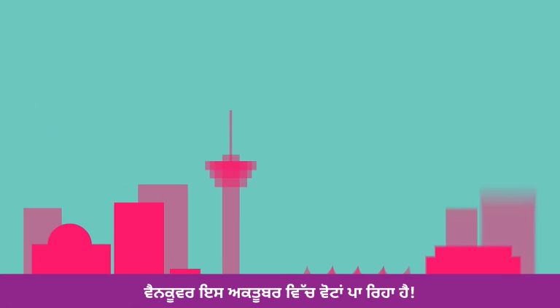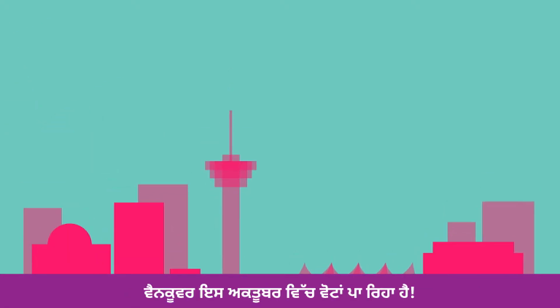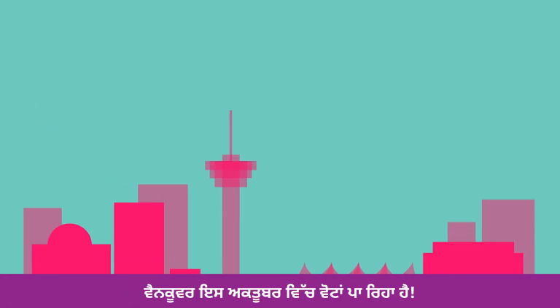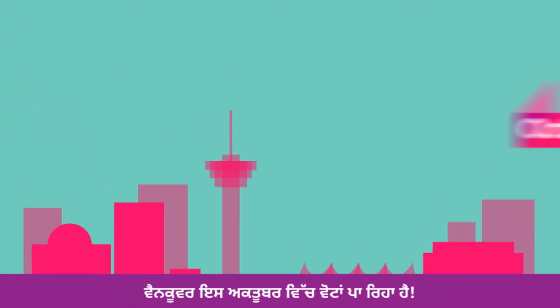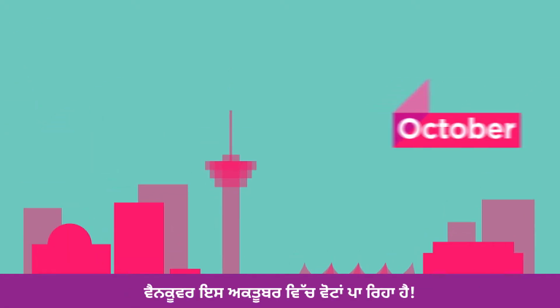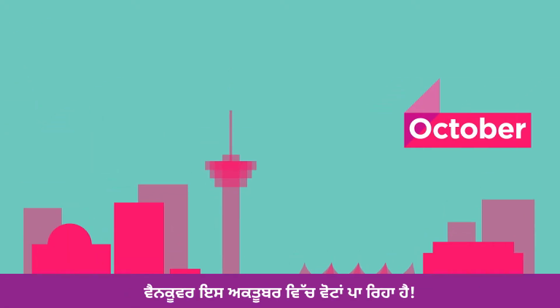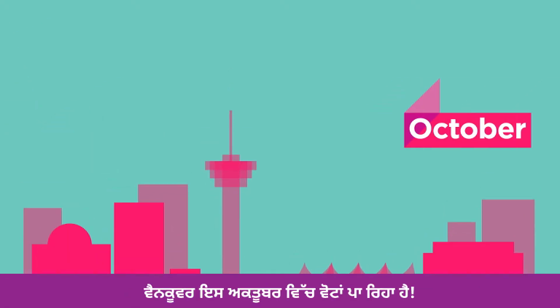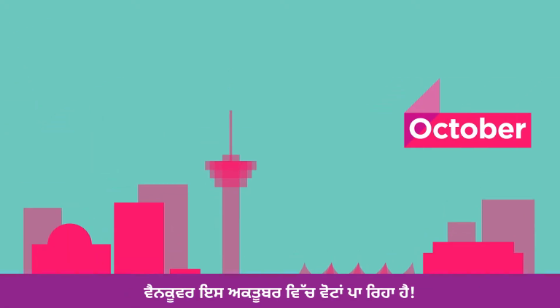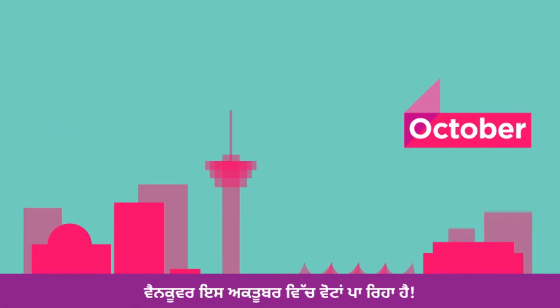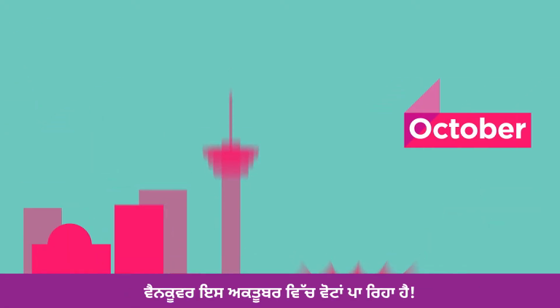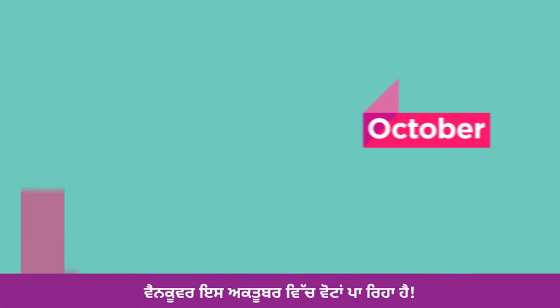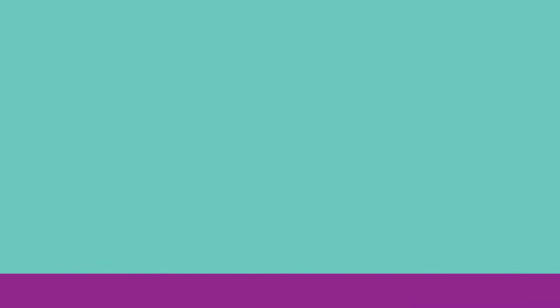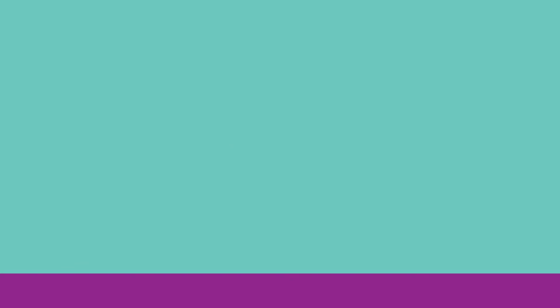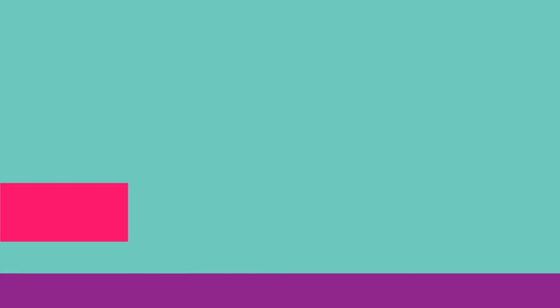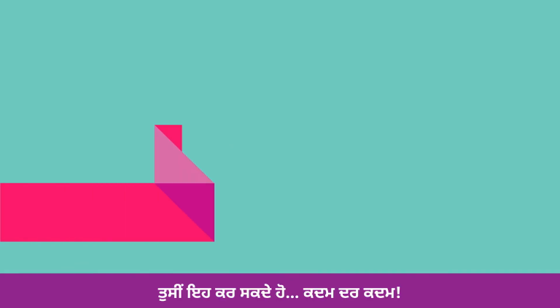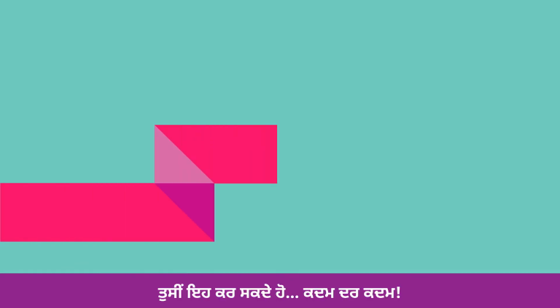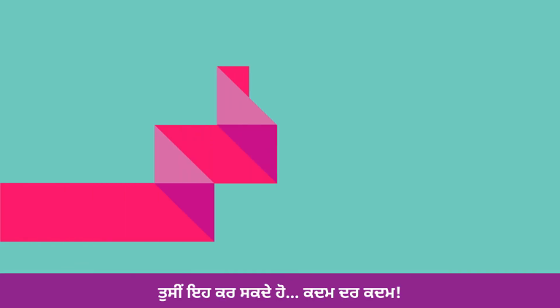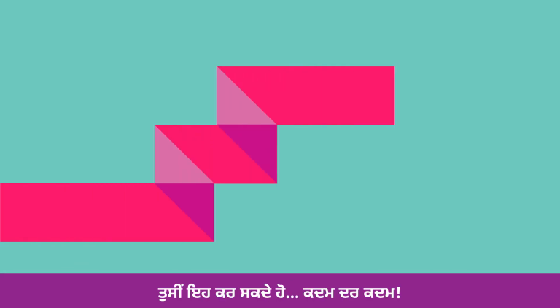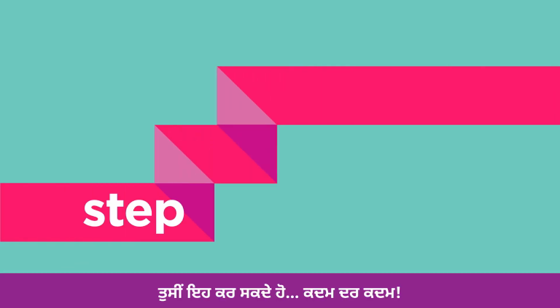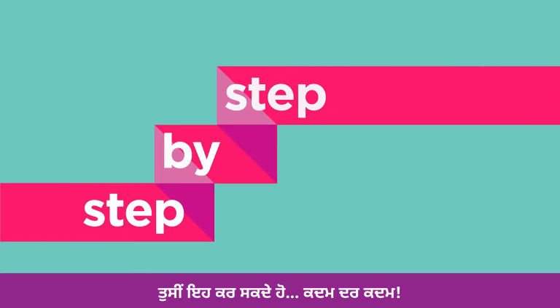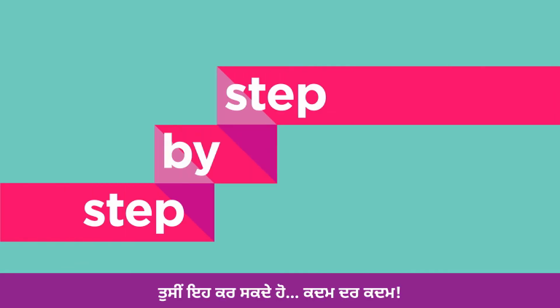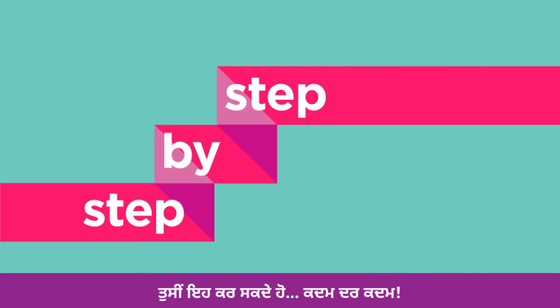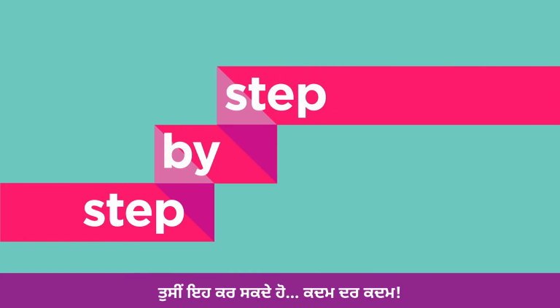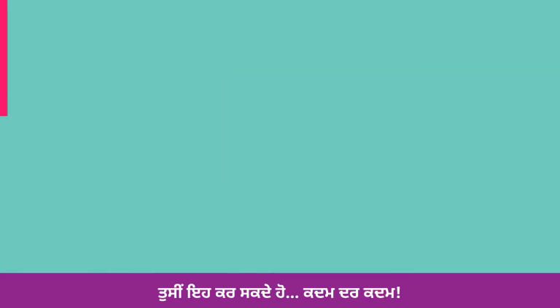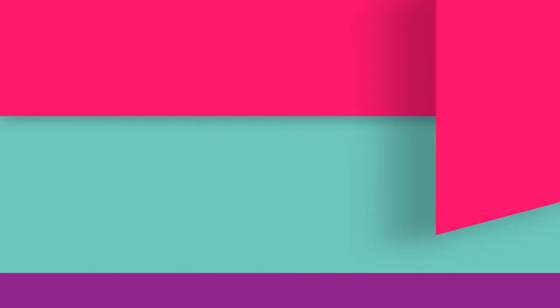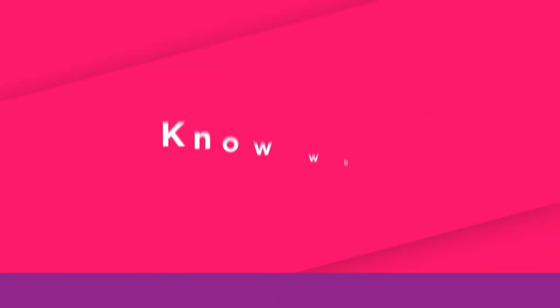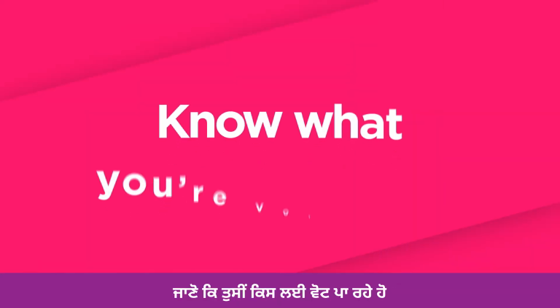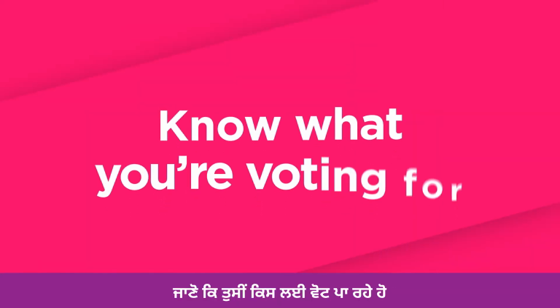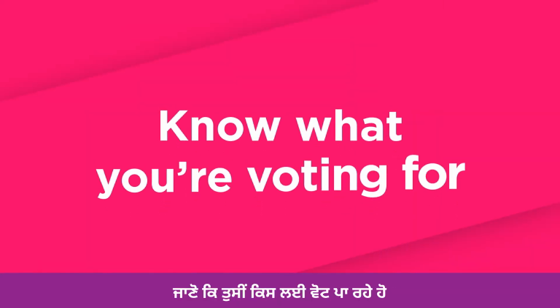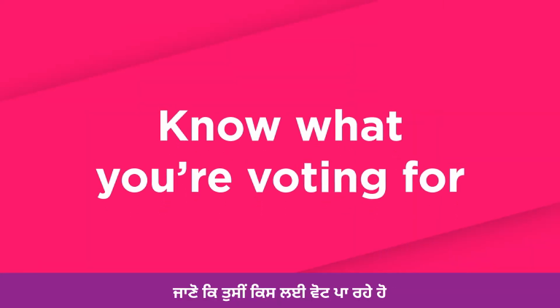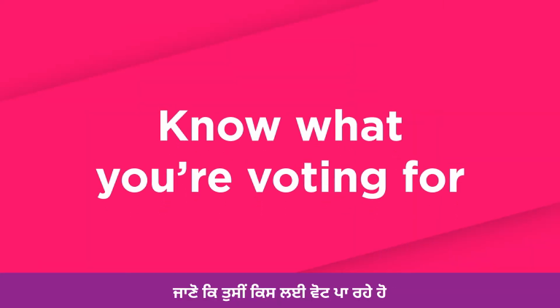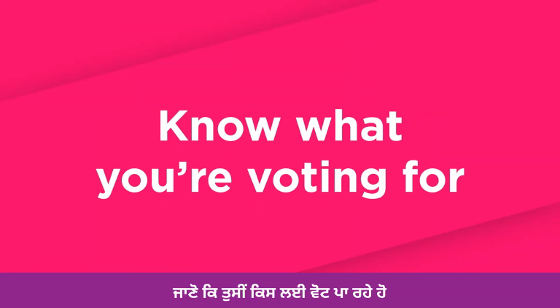Vancouver is voting in October this year. You can do it, step by step. Know what you're voting for.